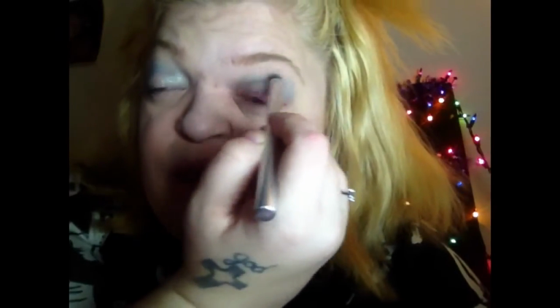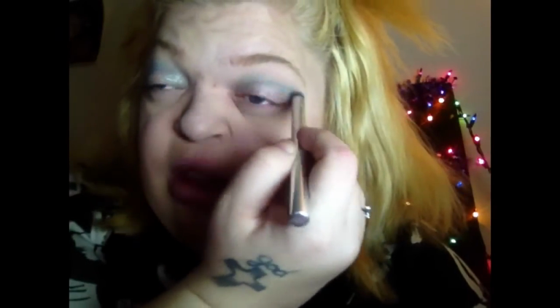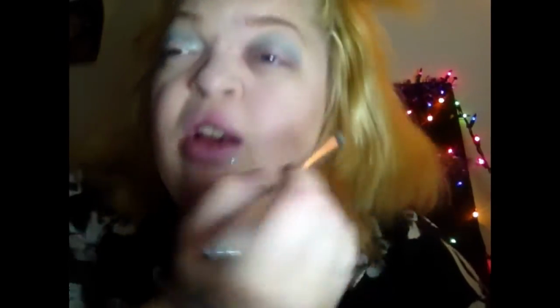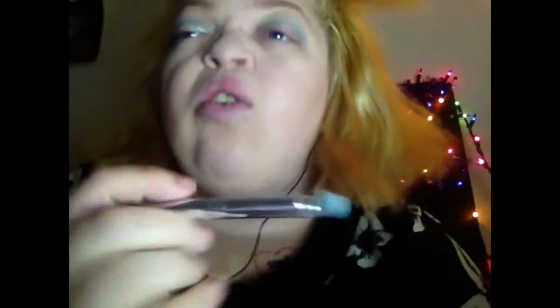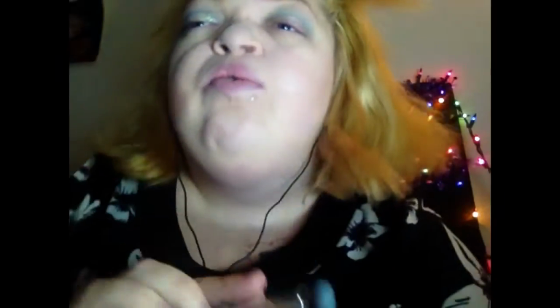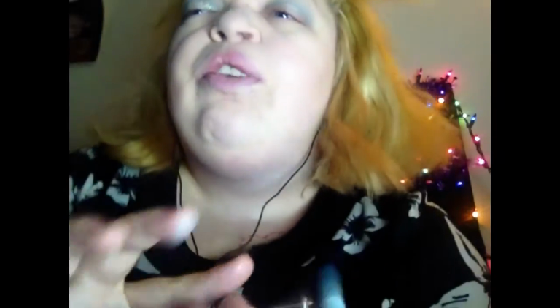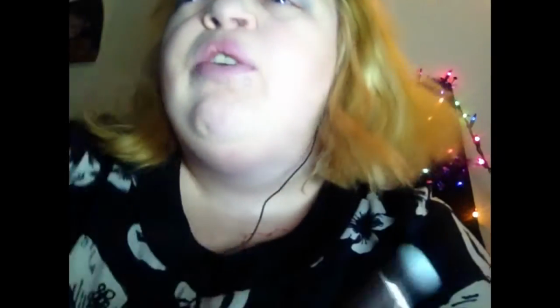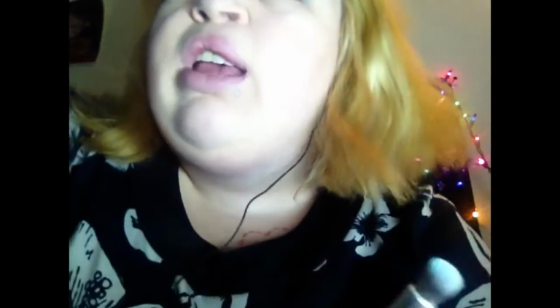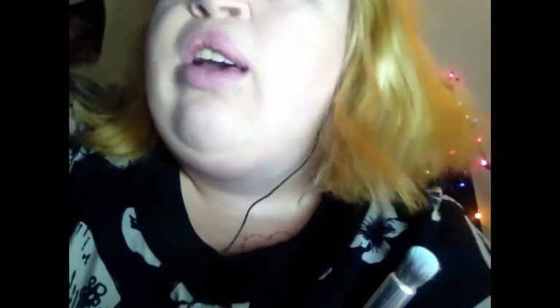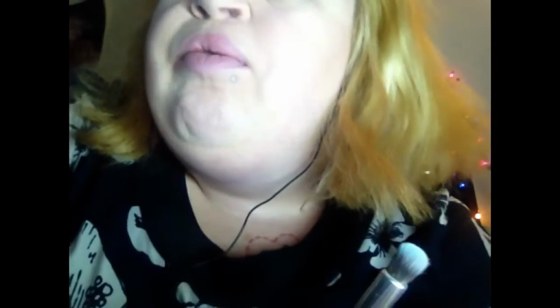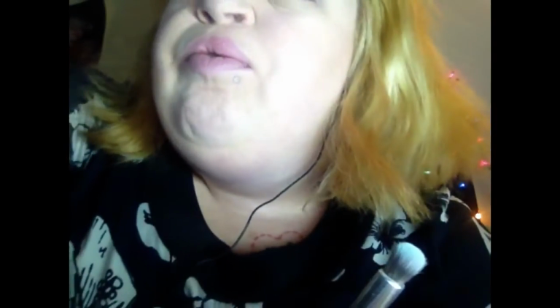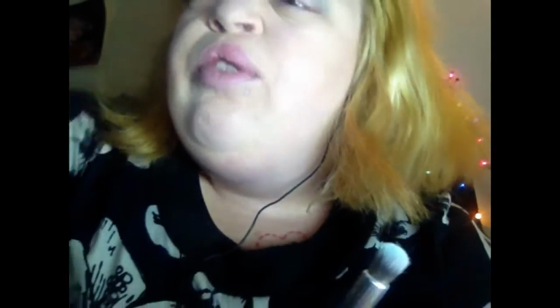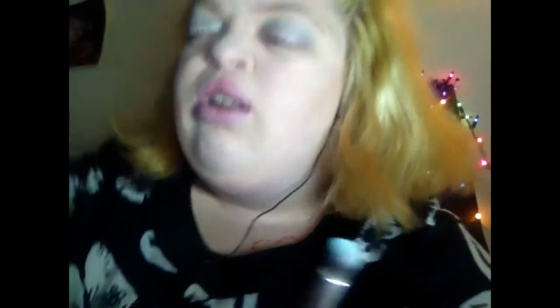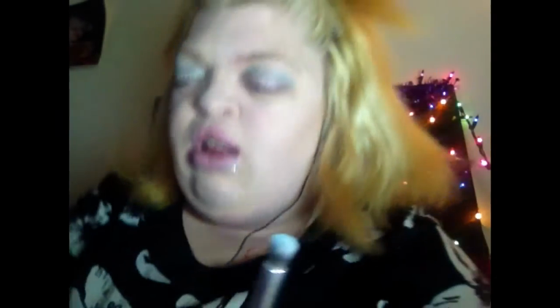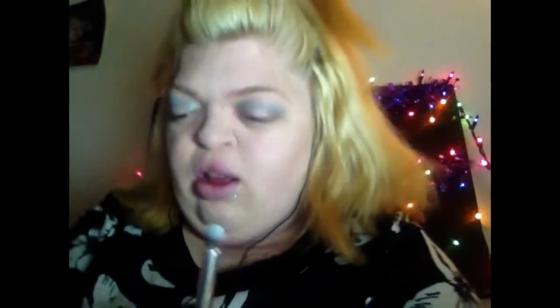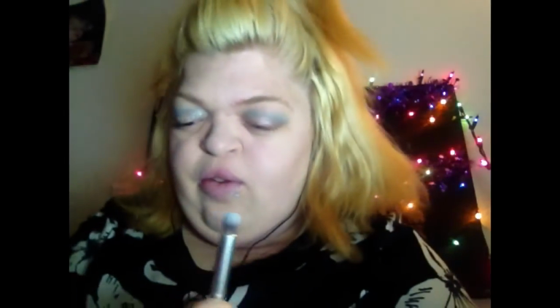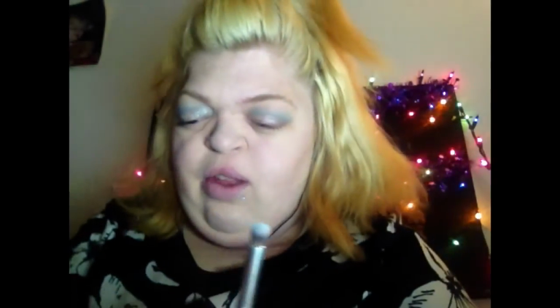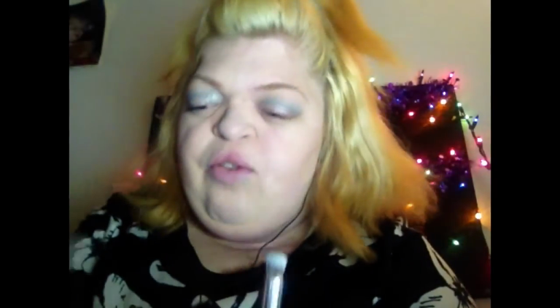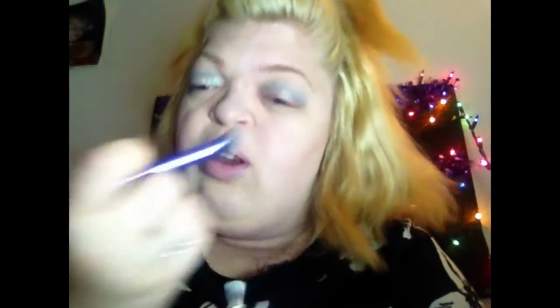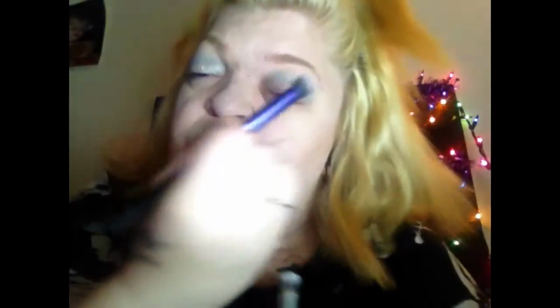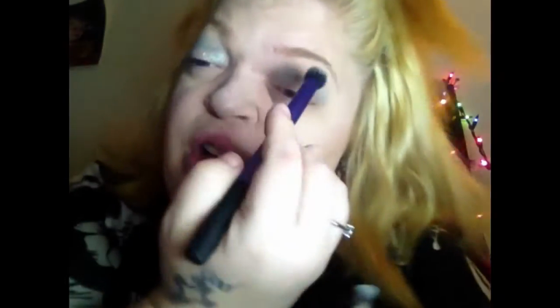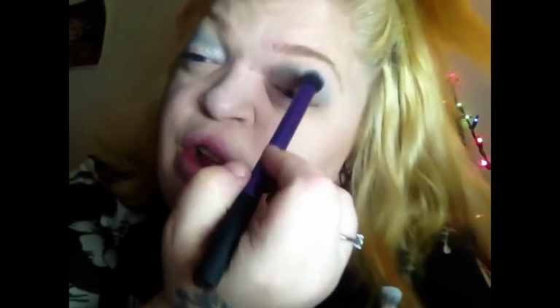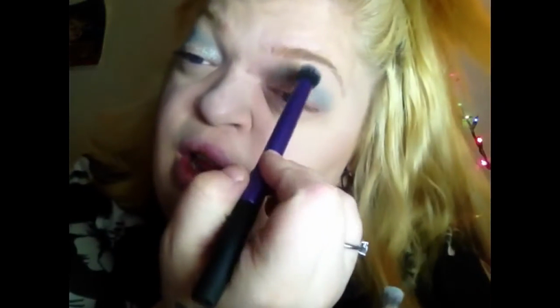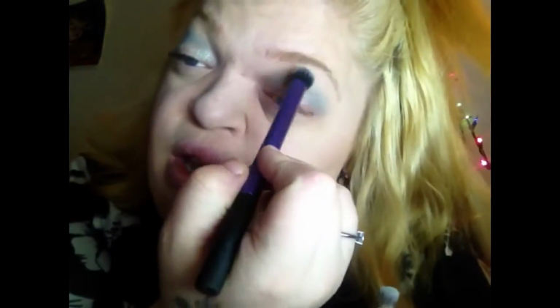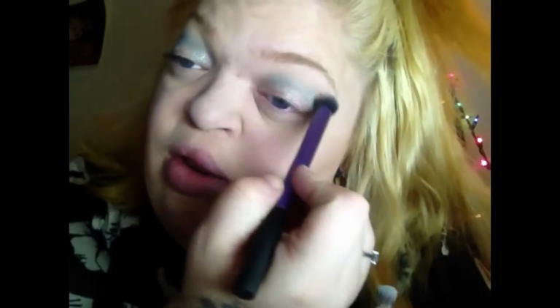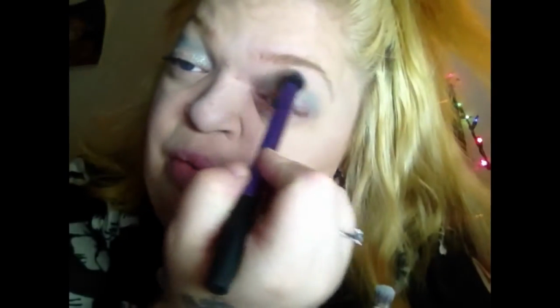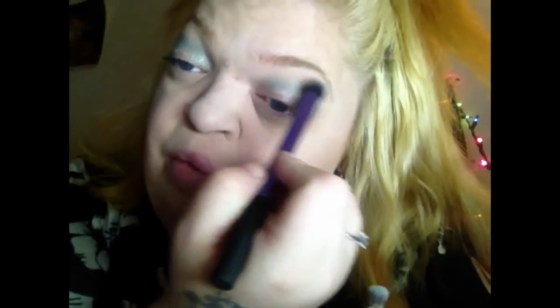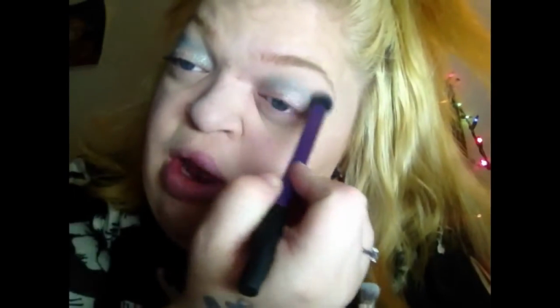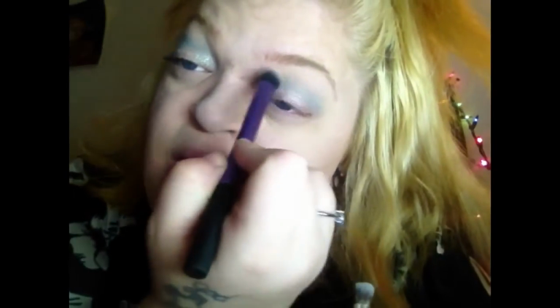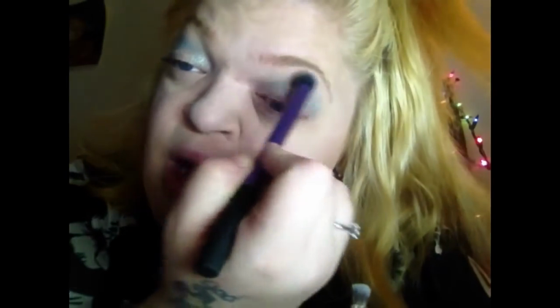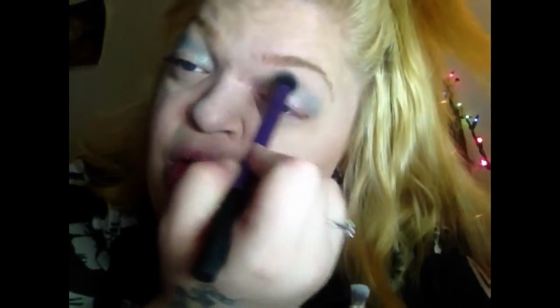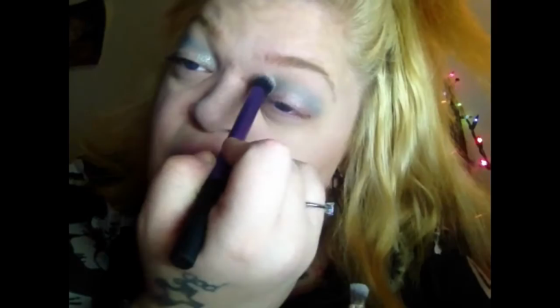I'm going to take a fluffier brush and blend that out a little.